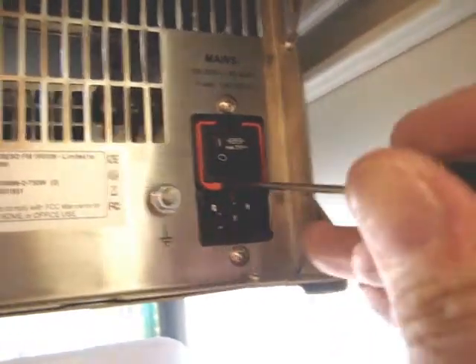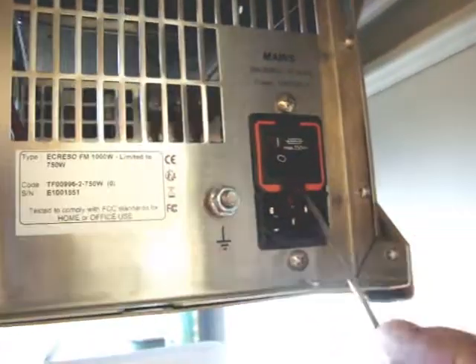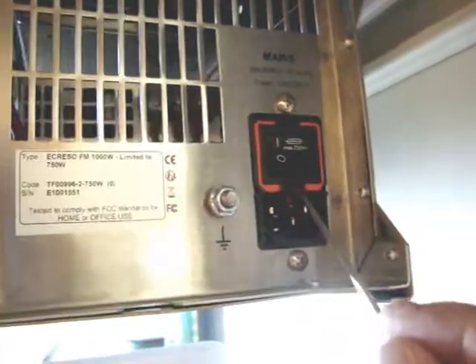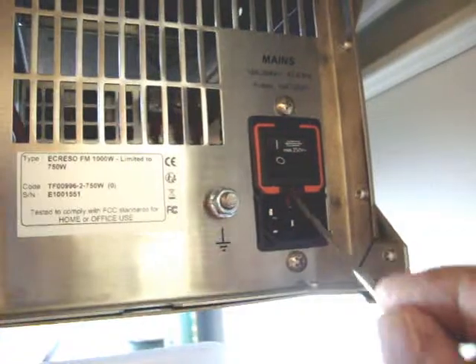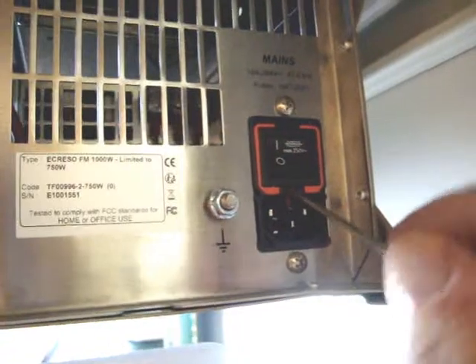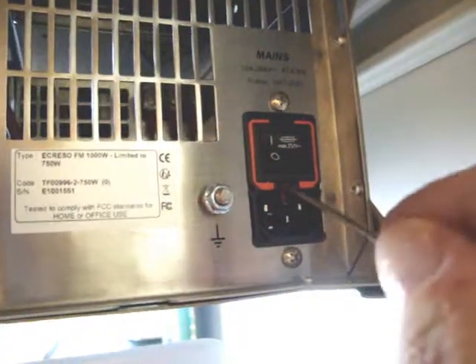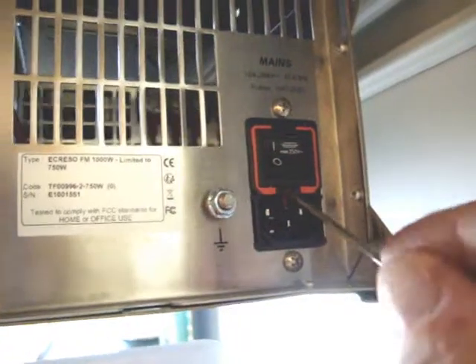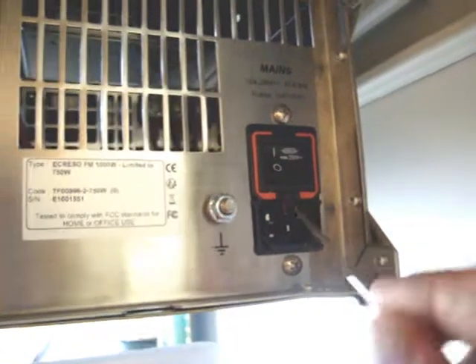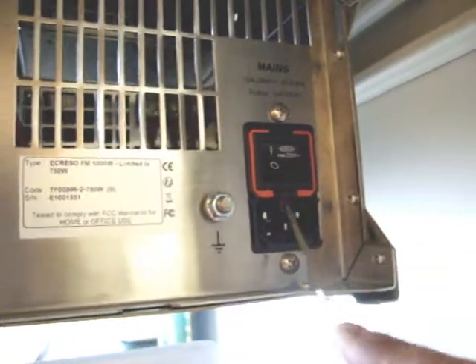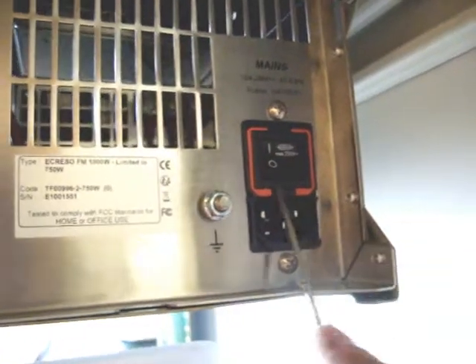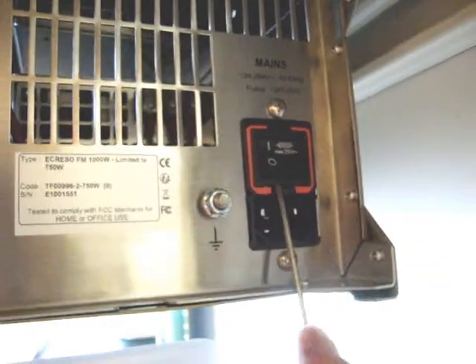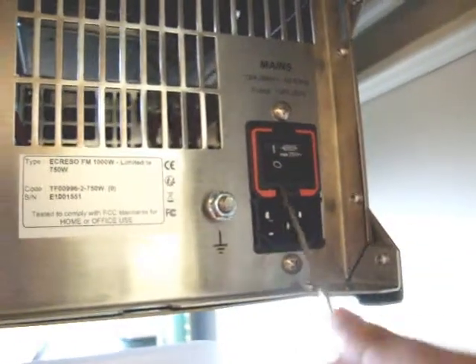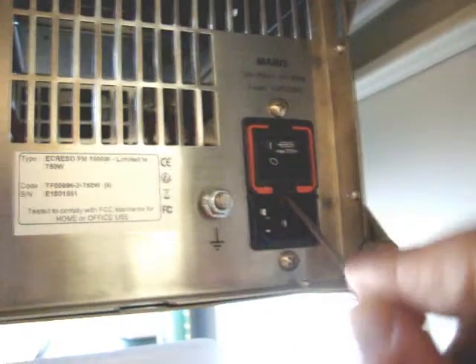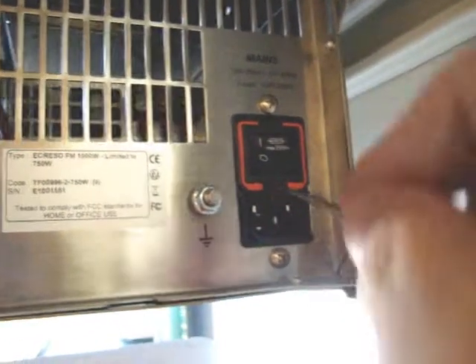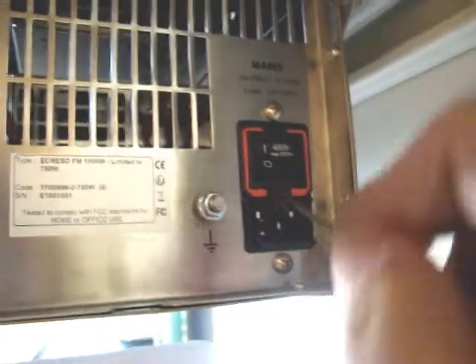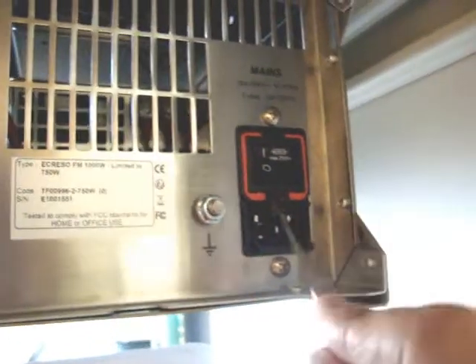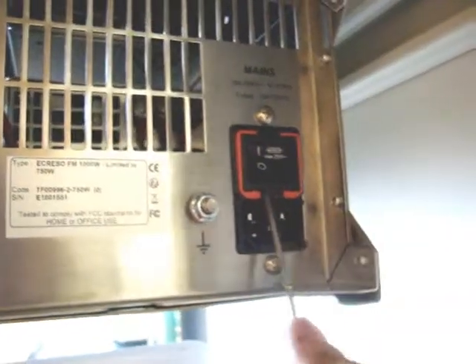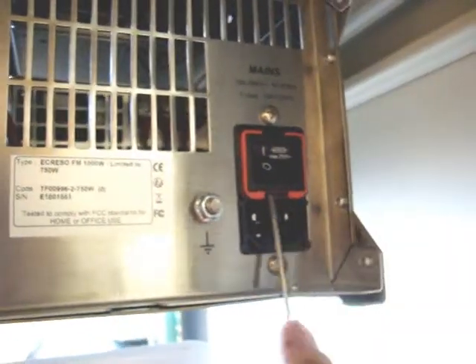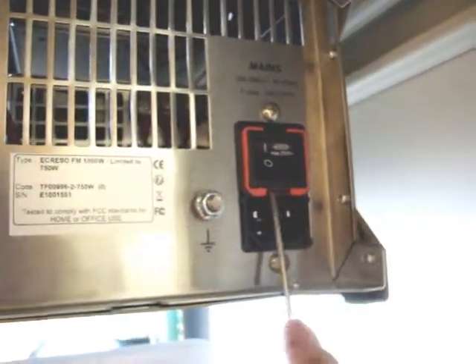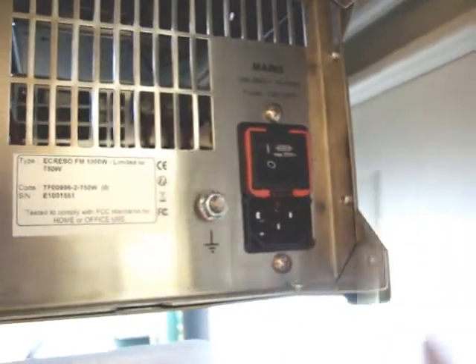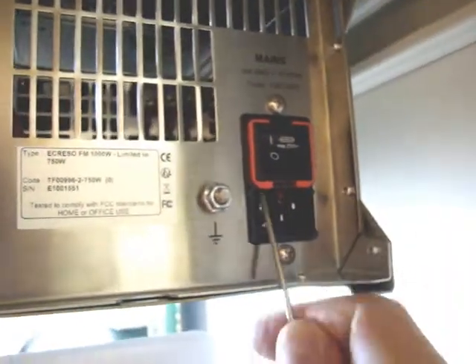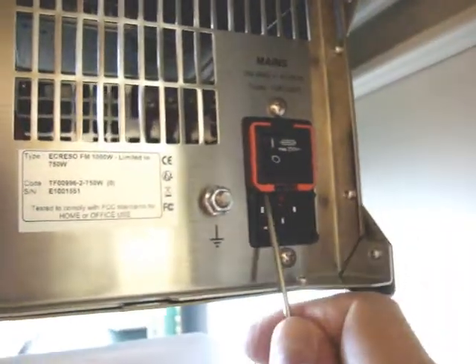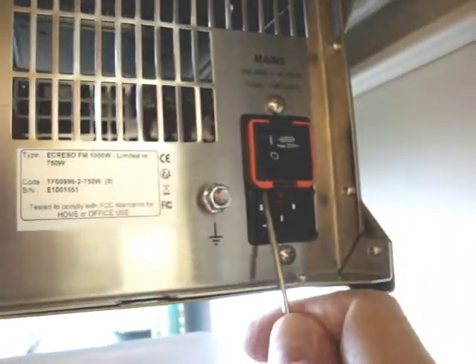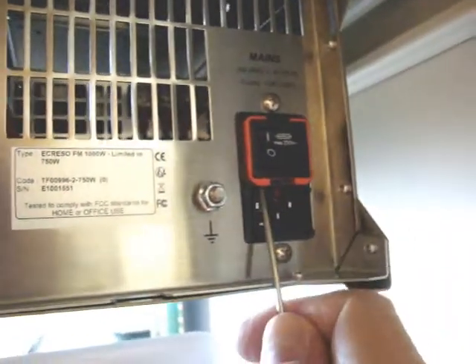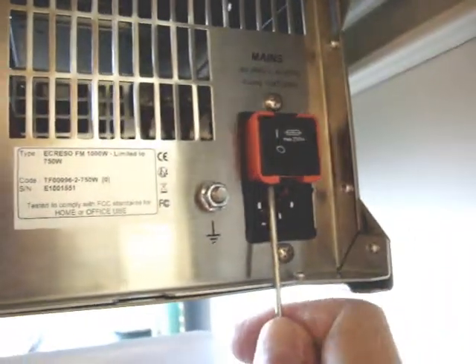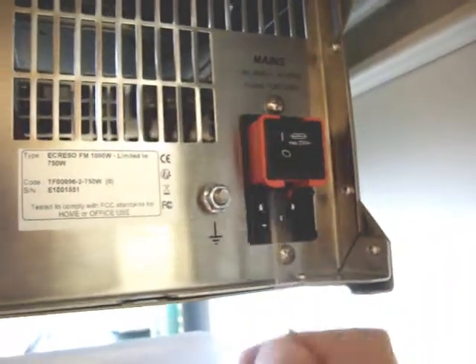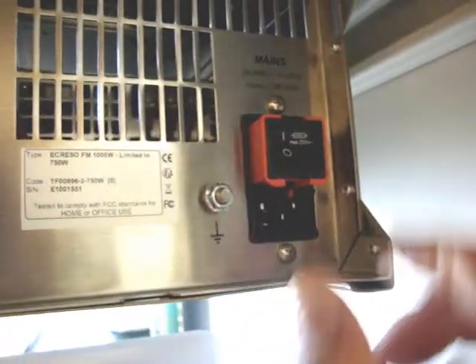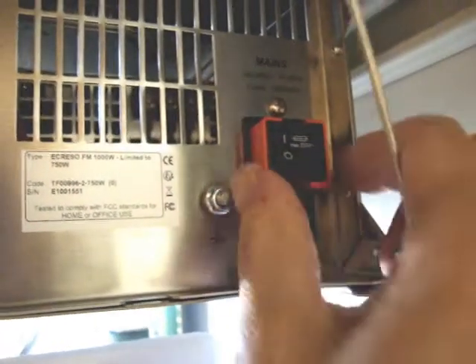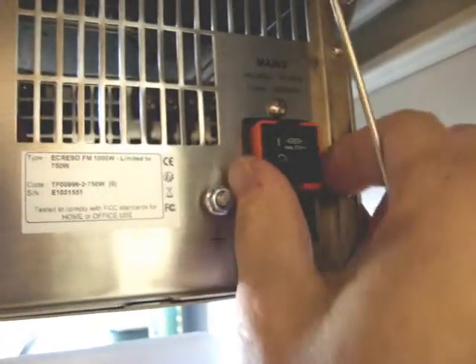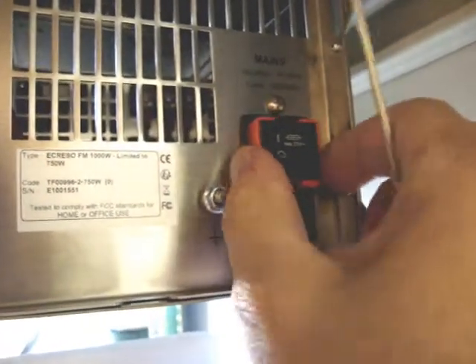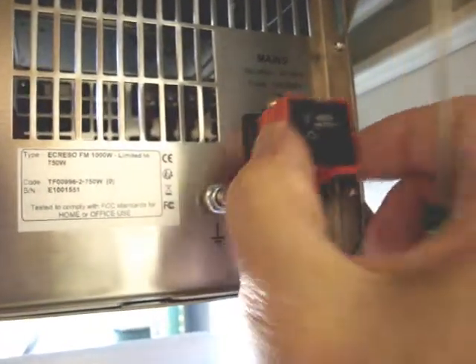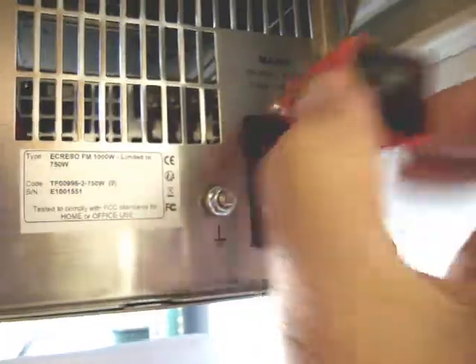Just pry it right under there — you kind of have to coax it out. But it comes out like that.